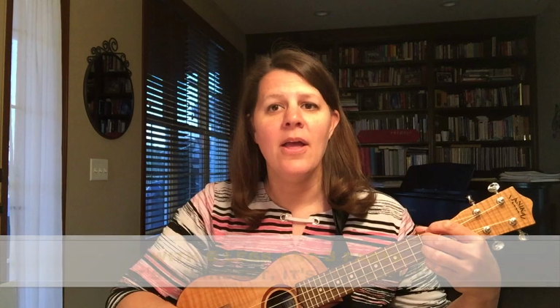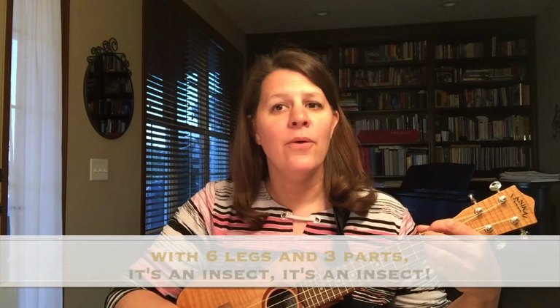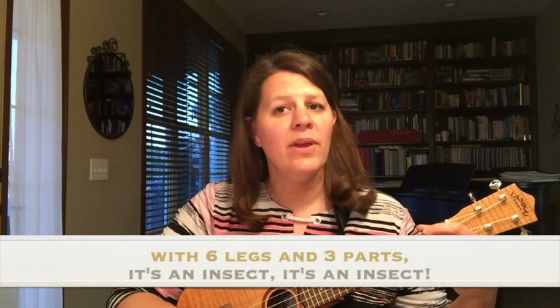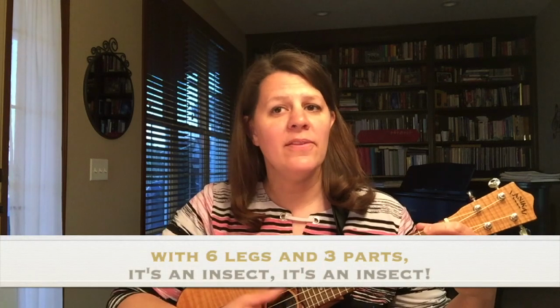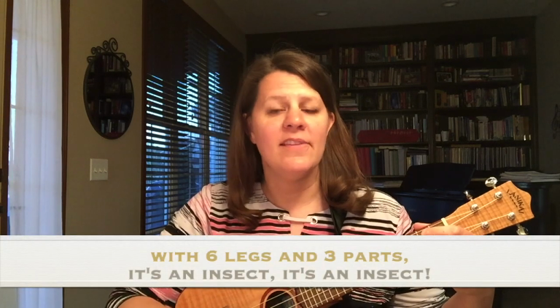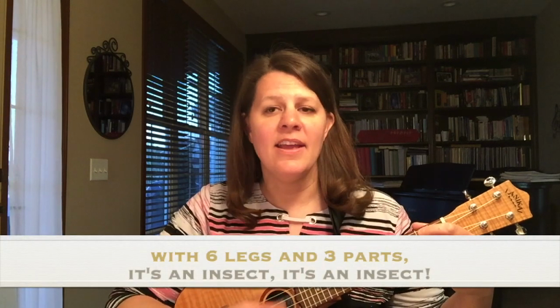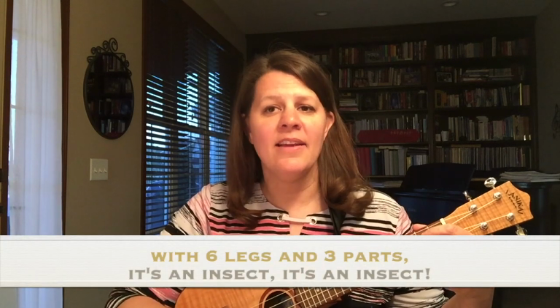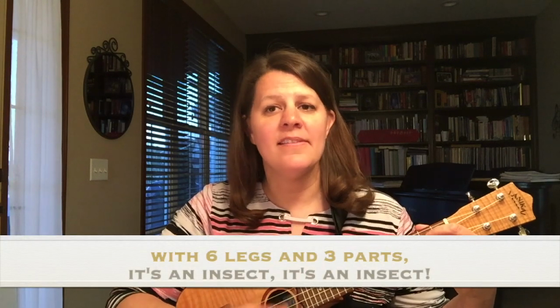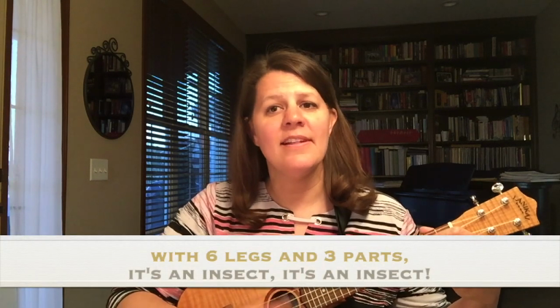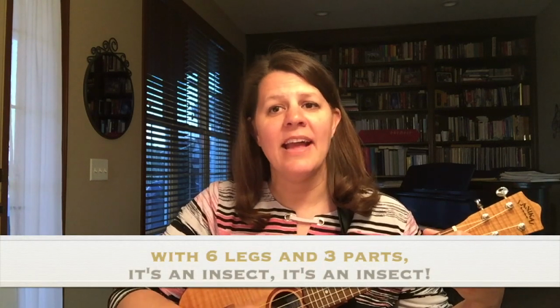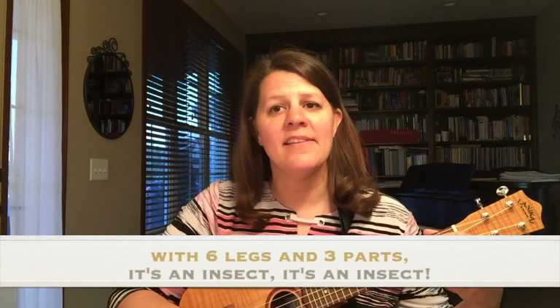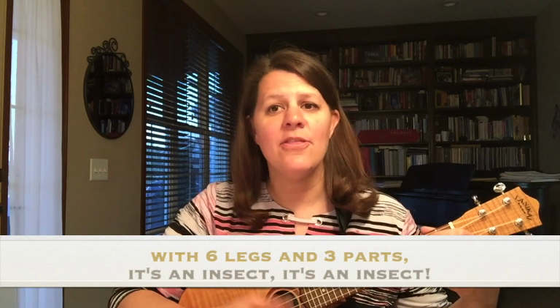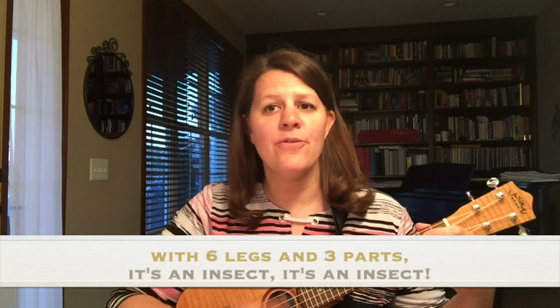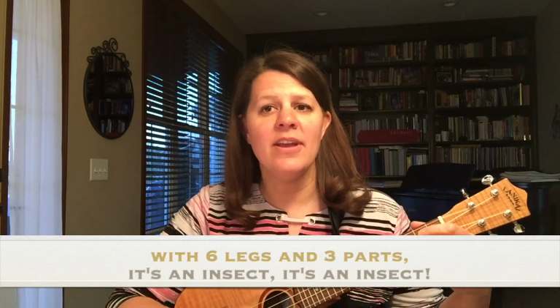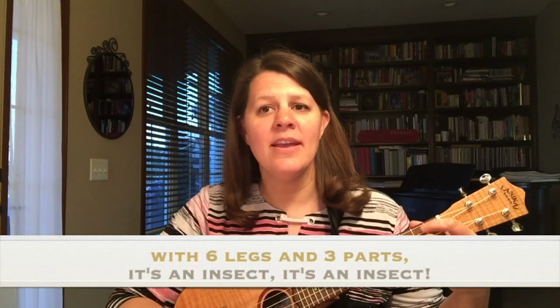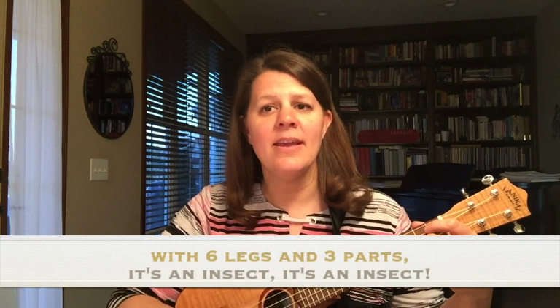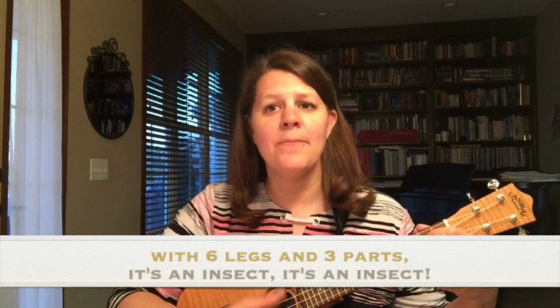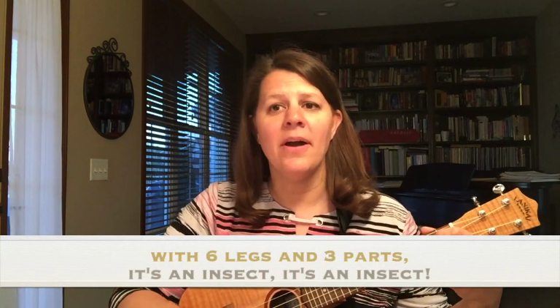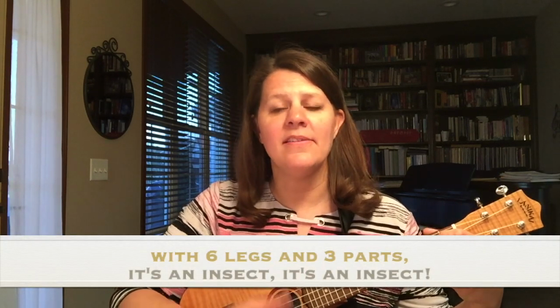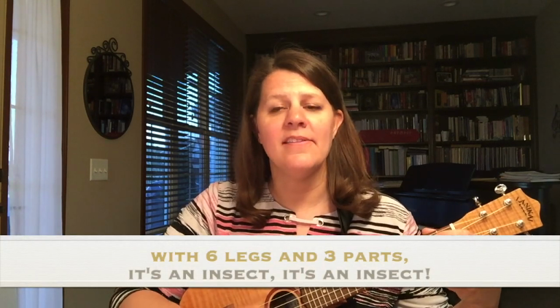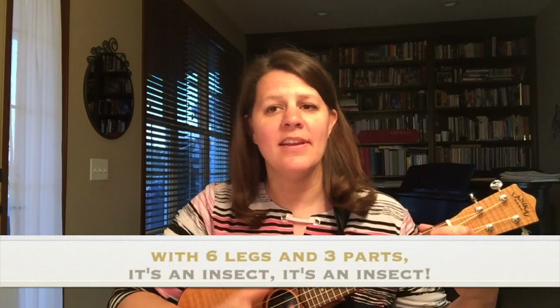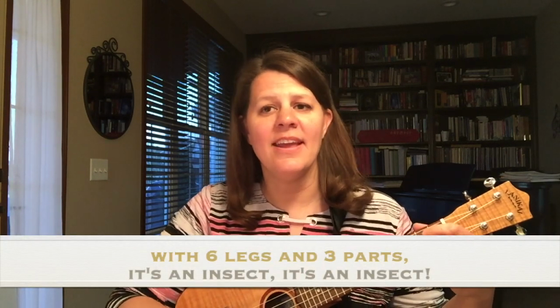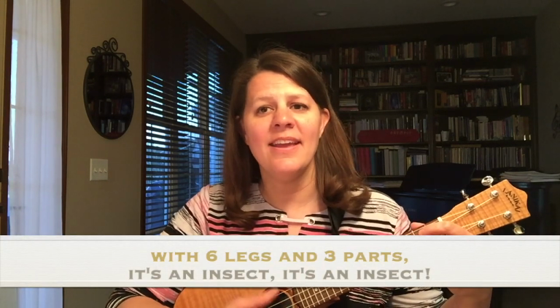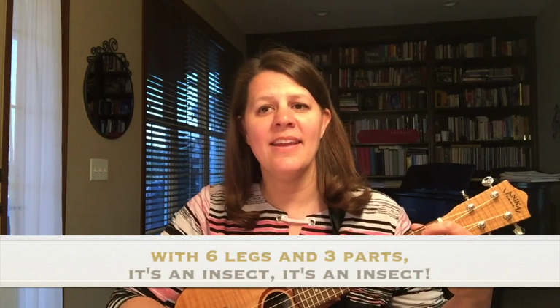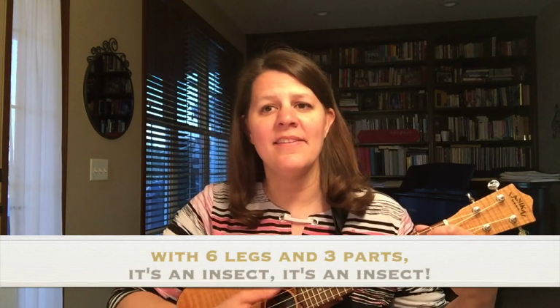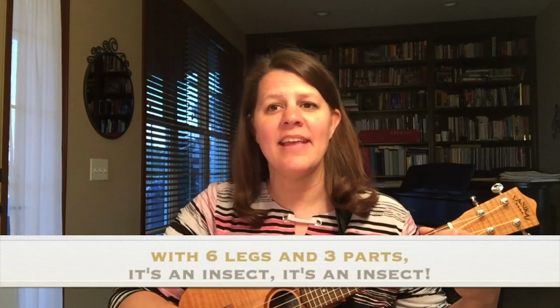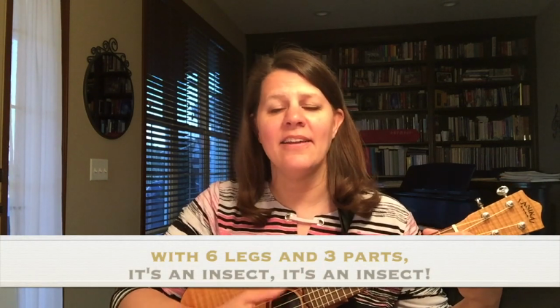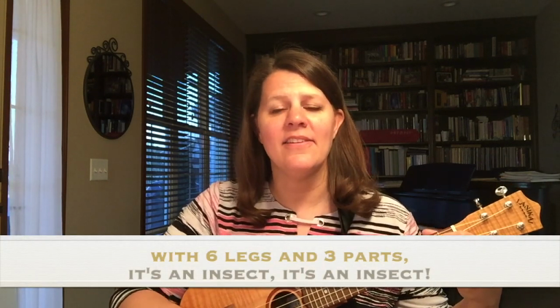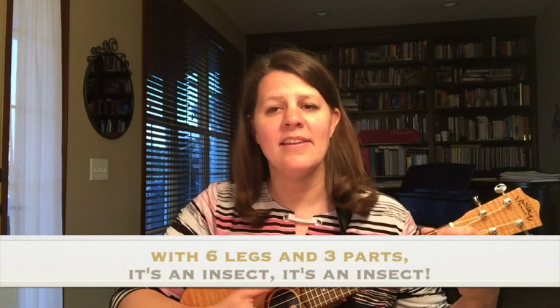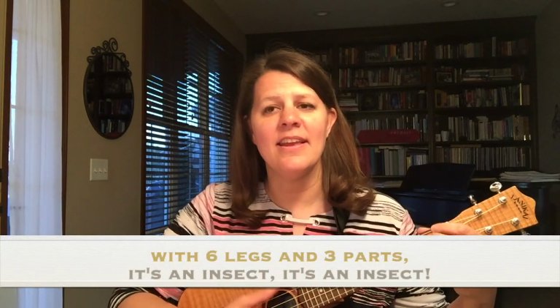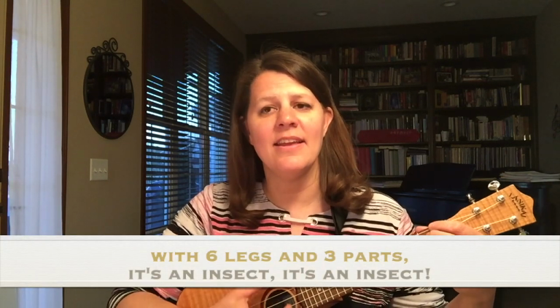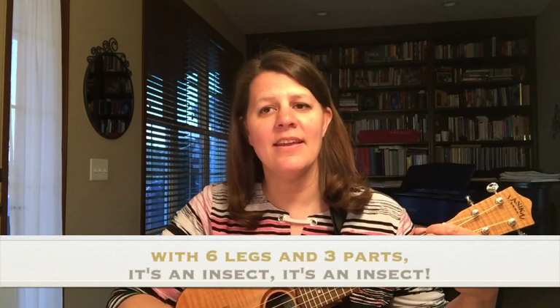With six legs and three parts, it's an insect, it's an insect.